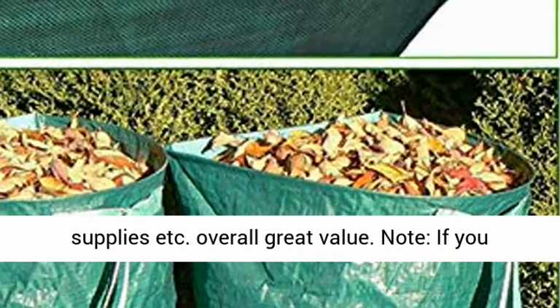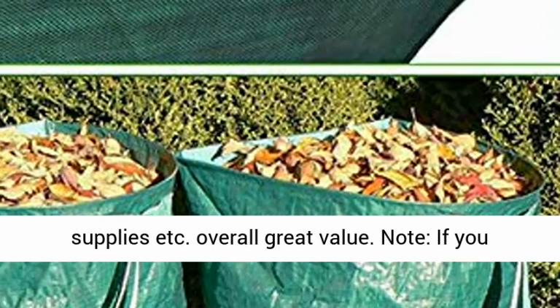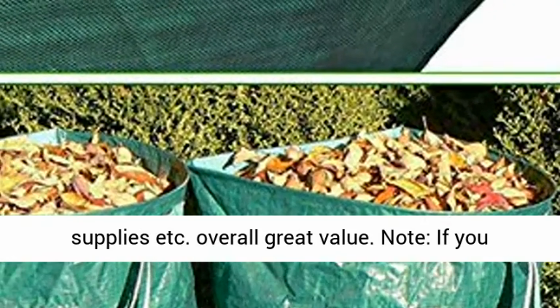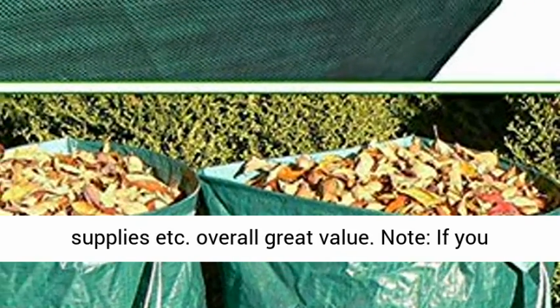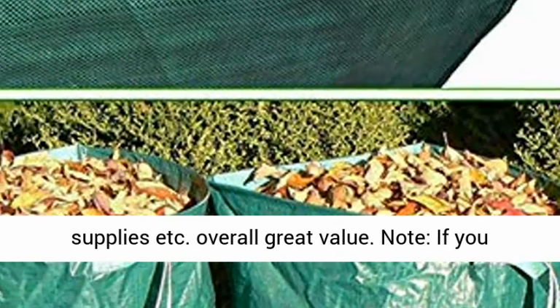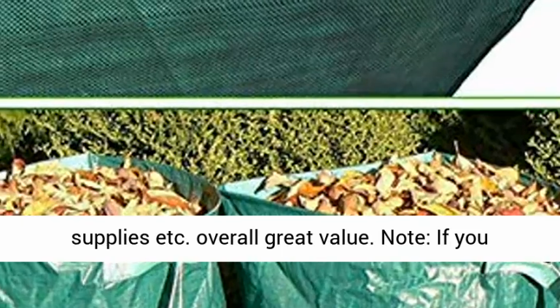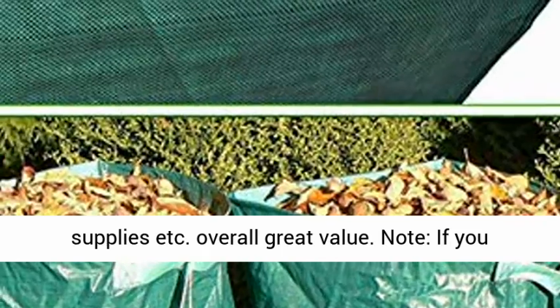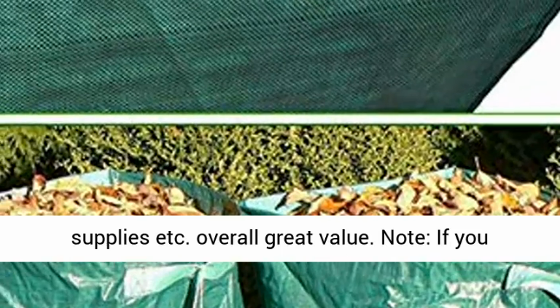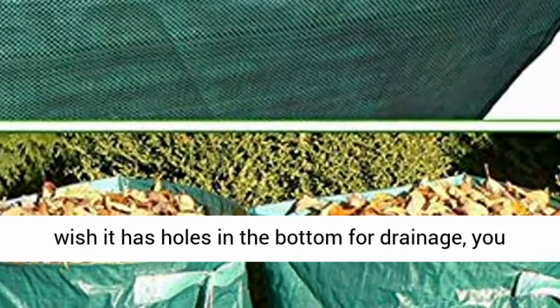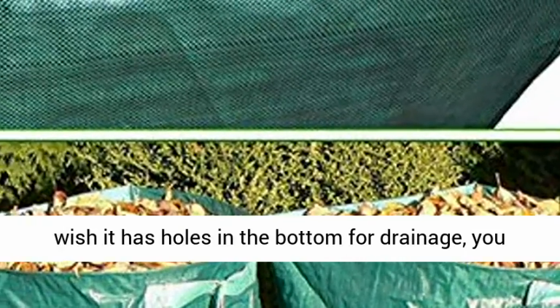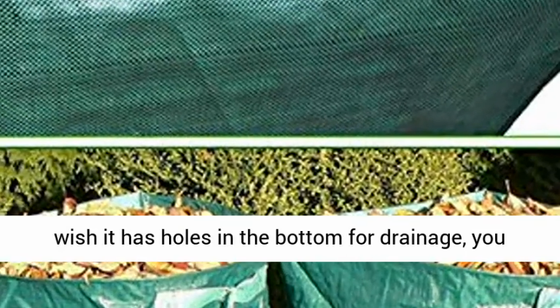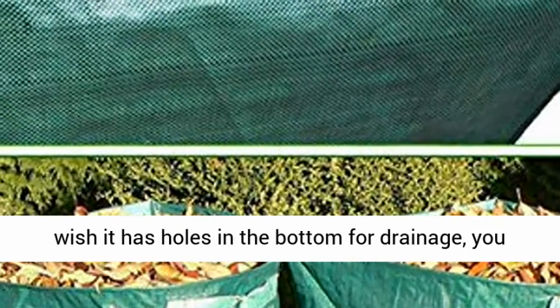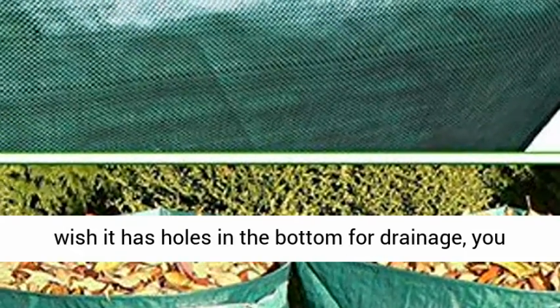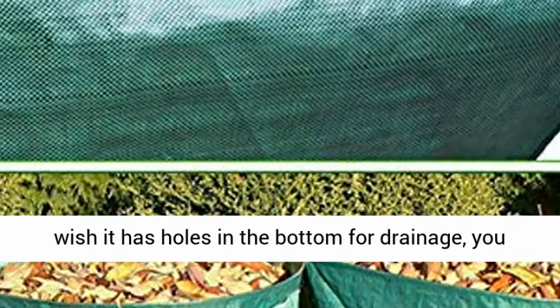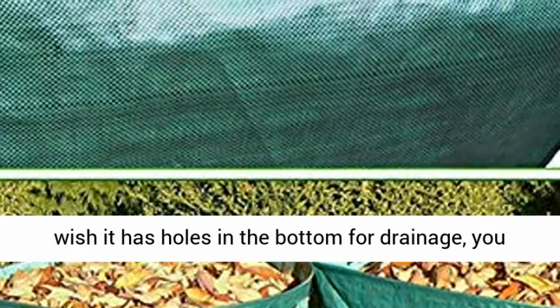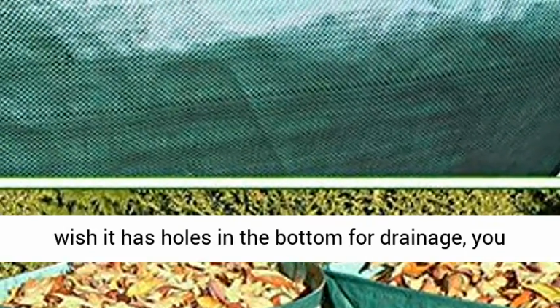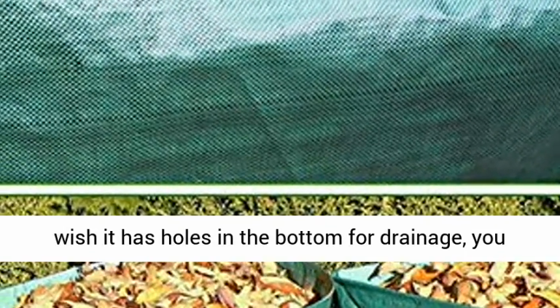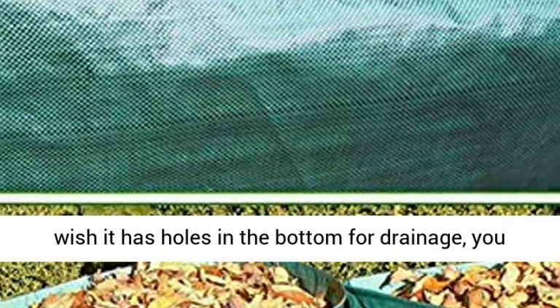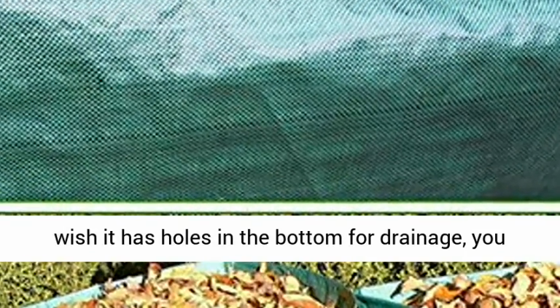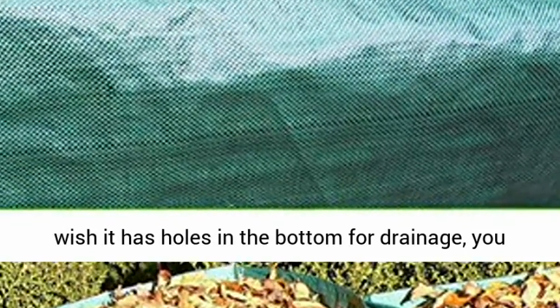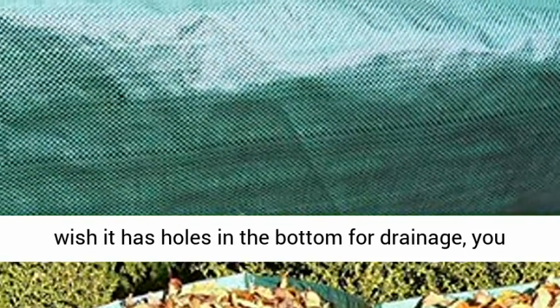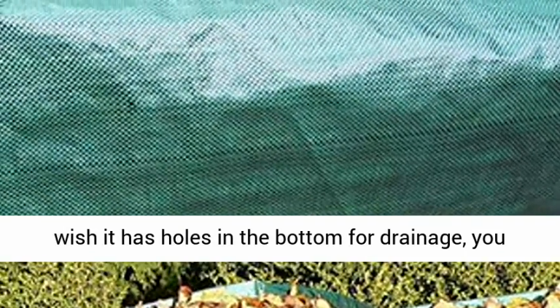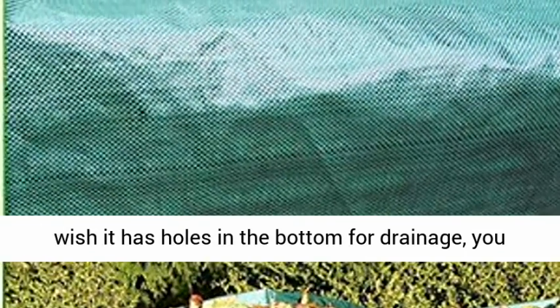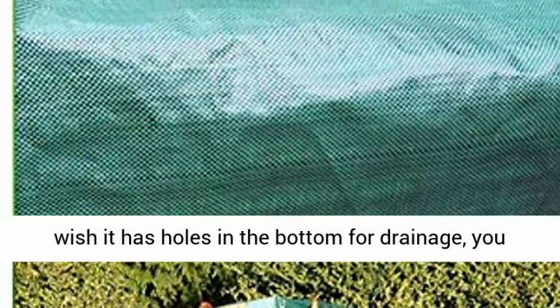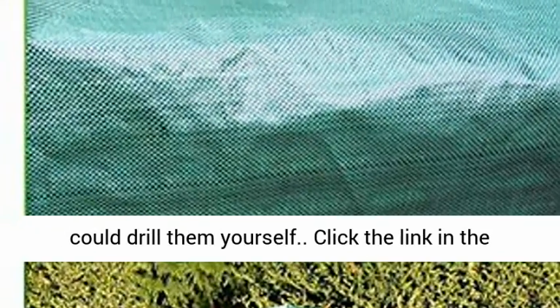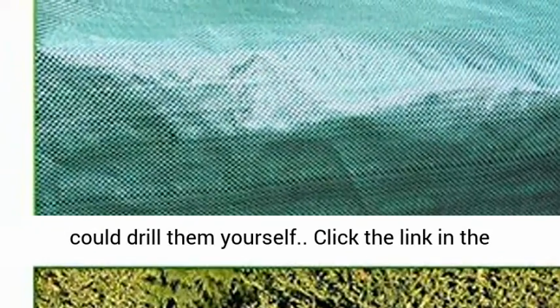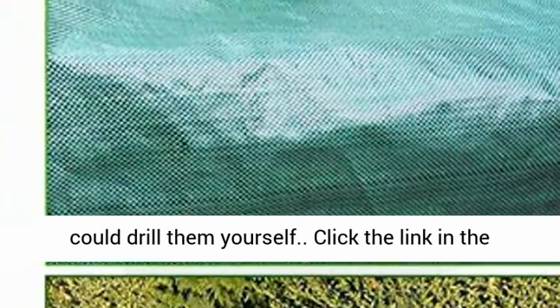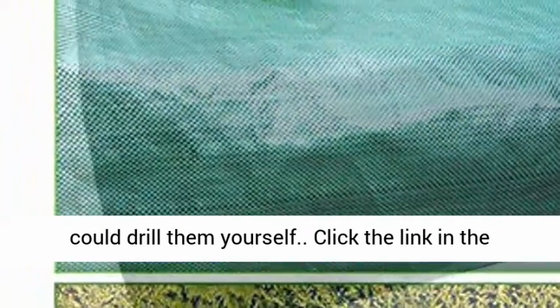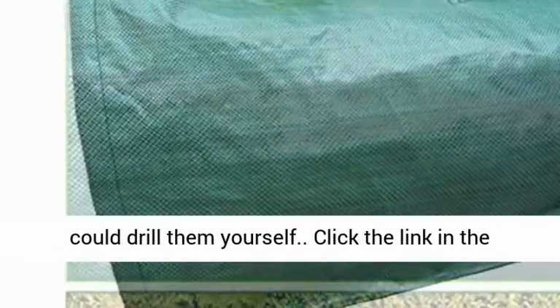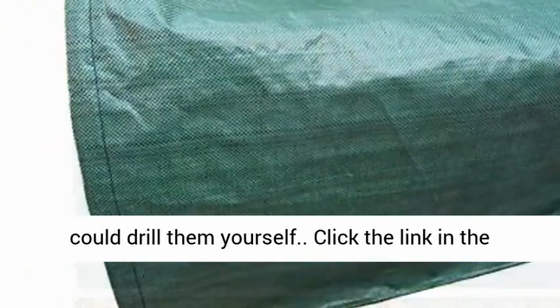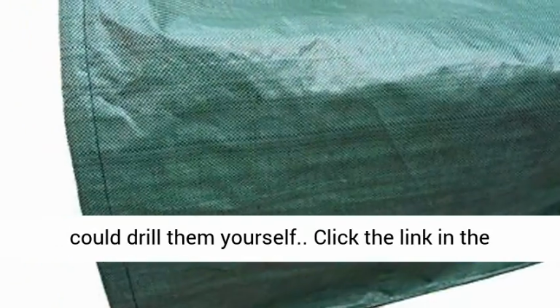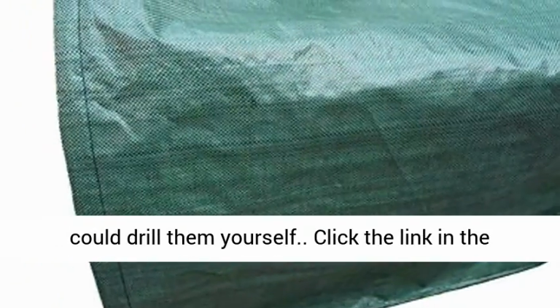Overall great value. Note: if you wish it had holes in the bottom for drainage, you could drill them yourself.